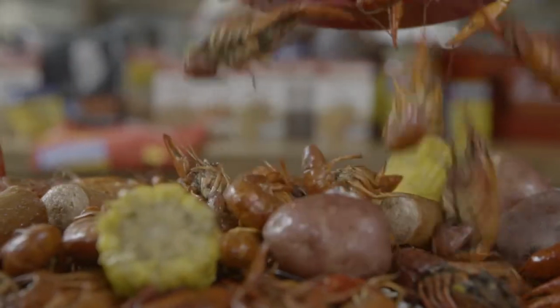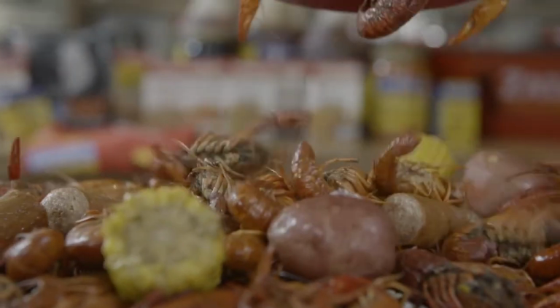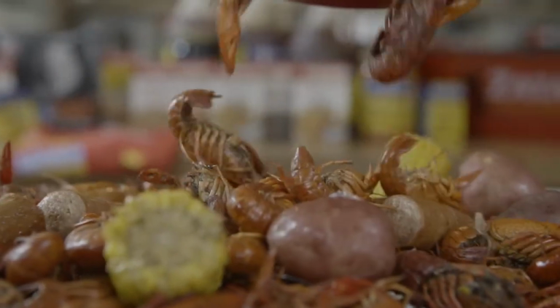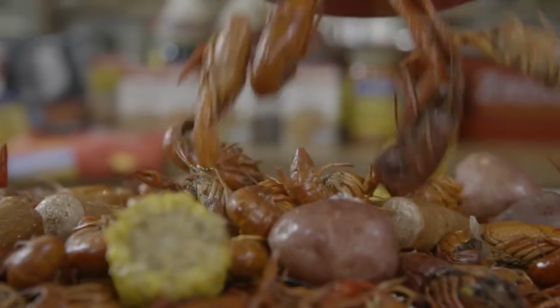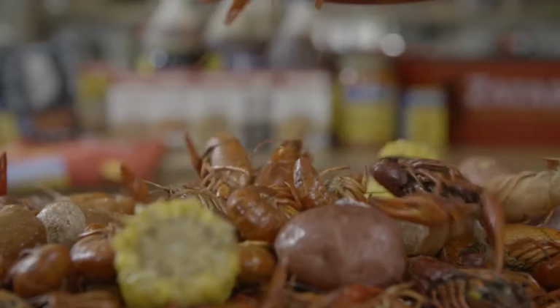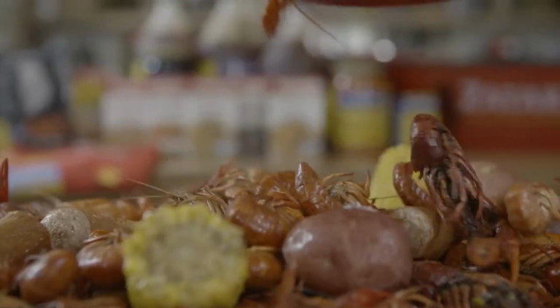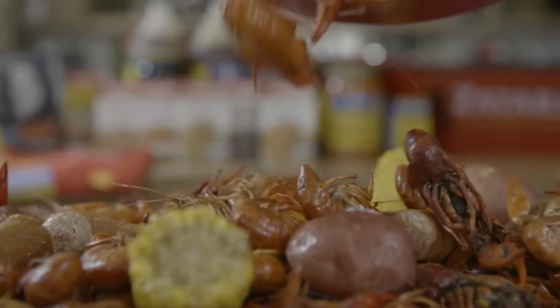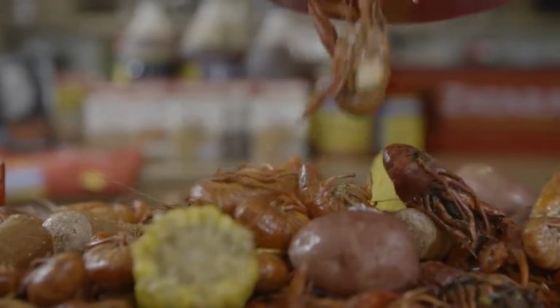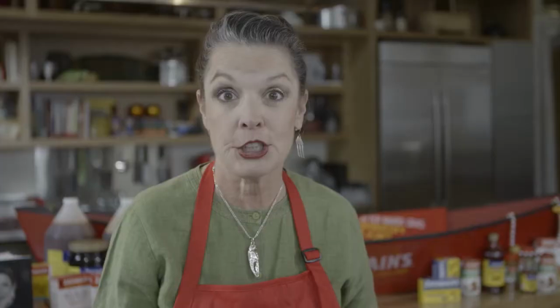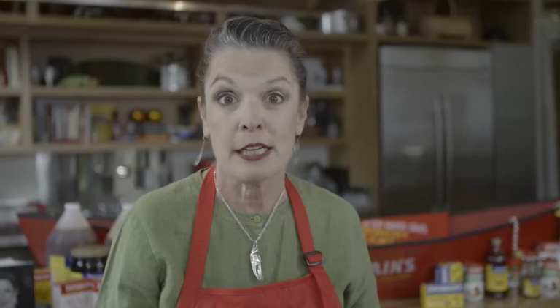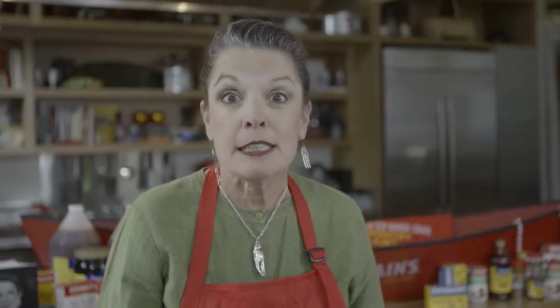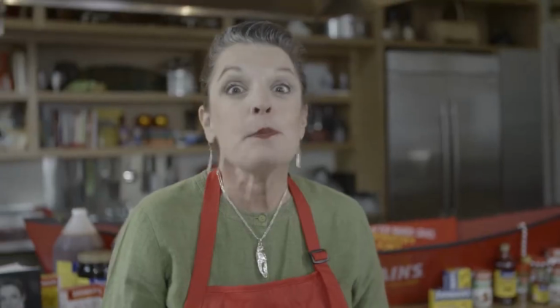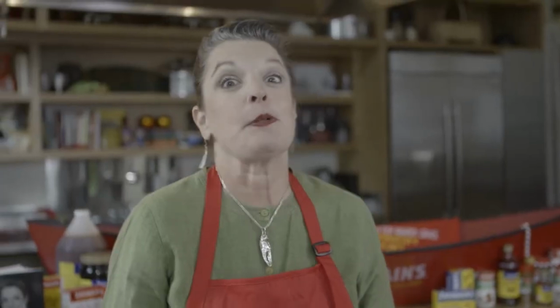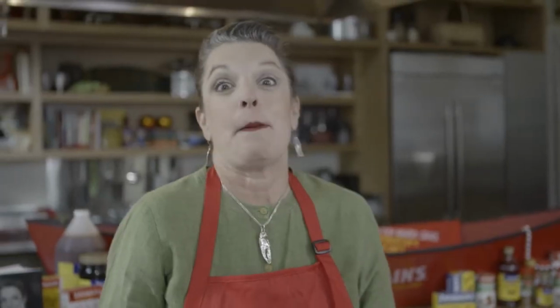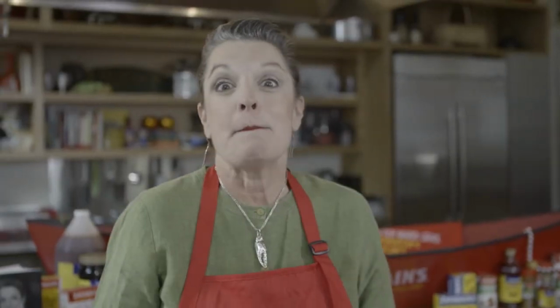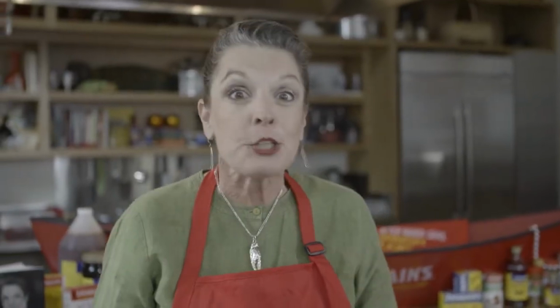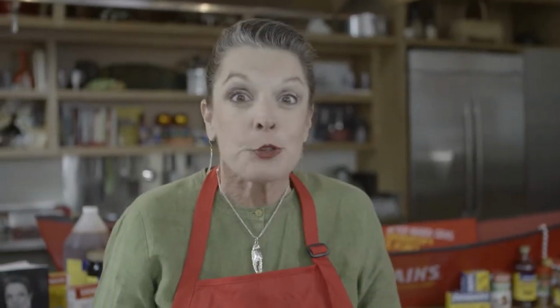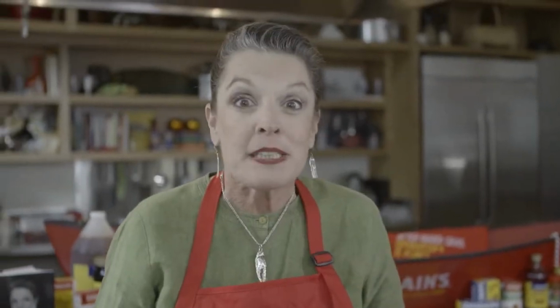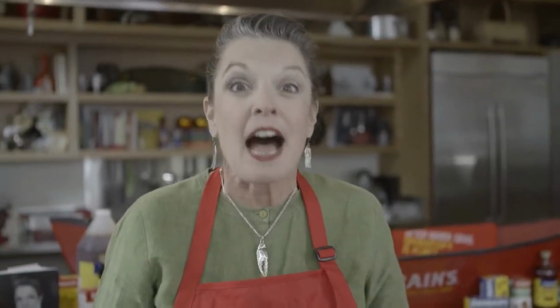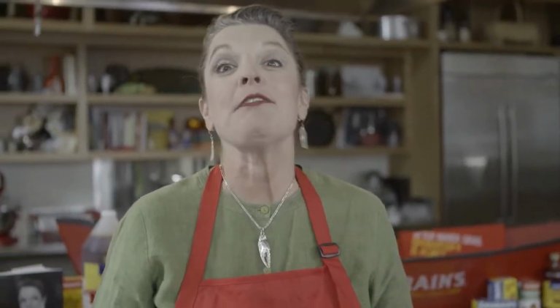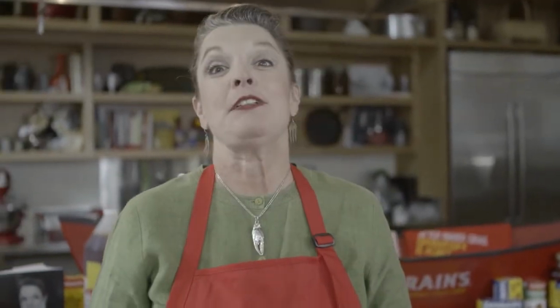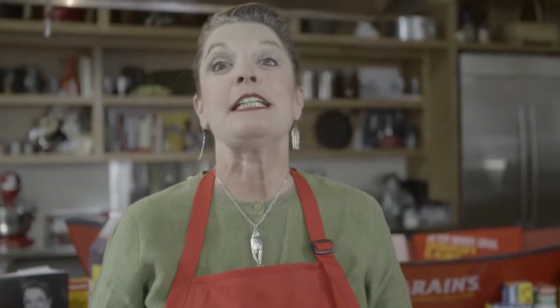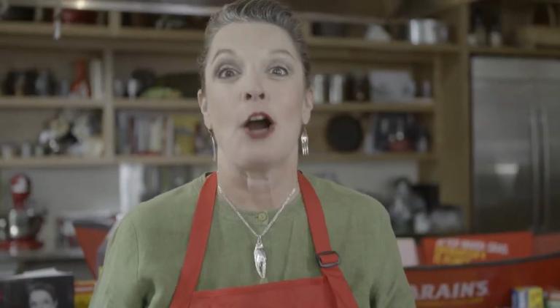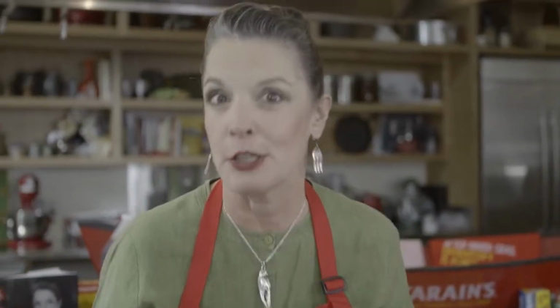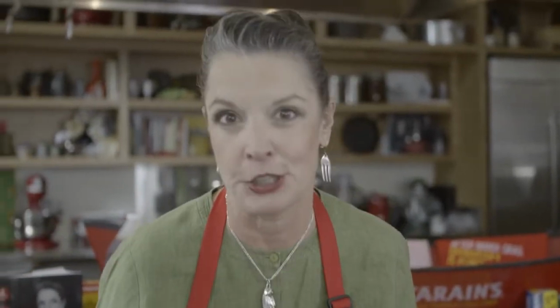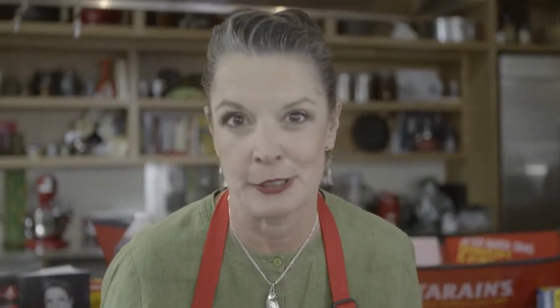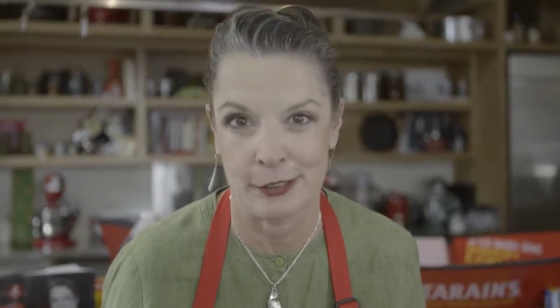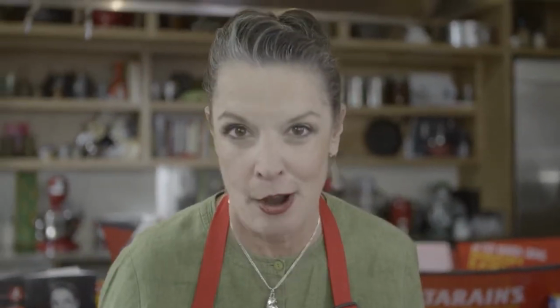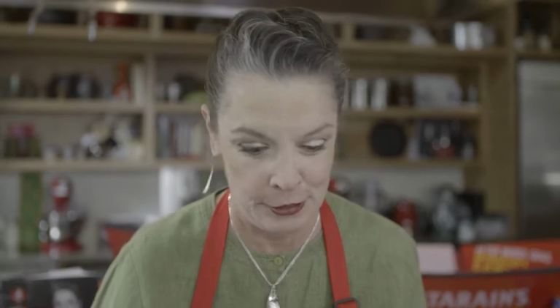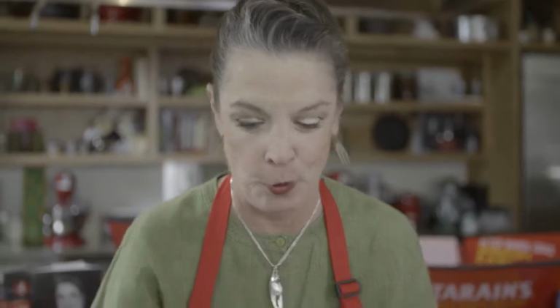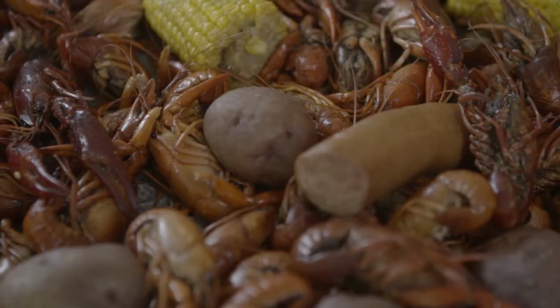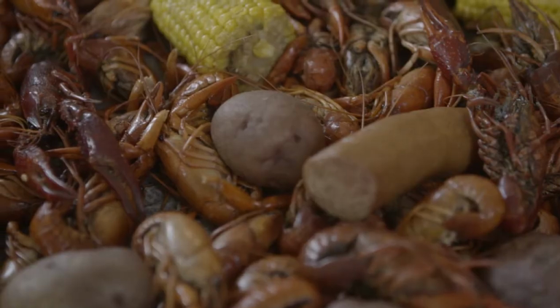Some people add sausage, some people add mushrooms, I've even seen artichokes in a crawfish boil before.